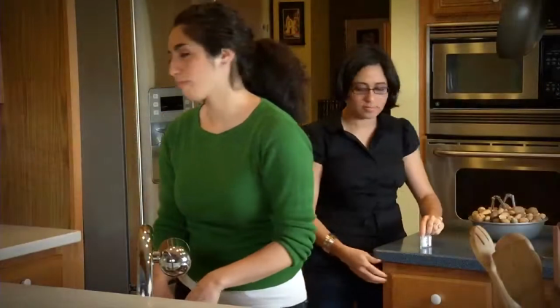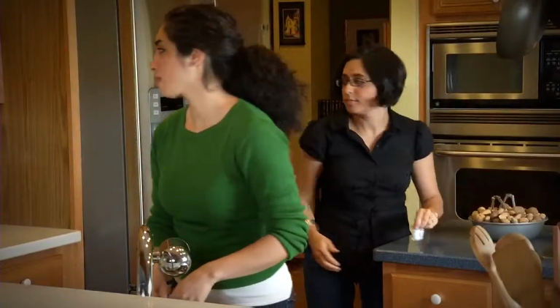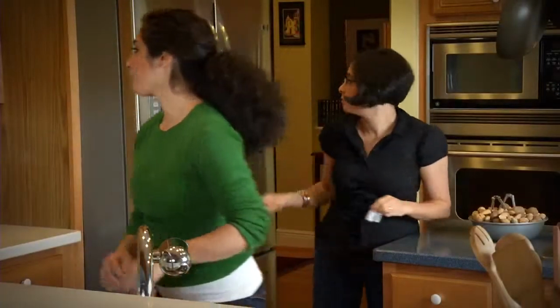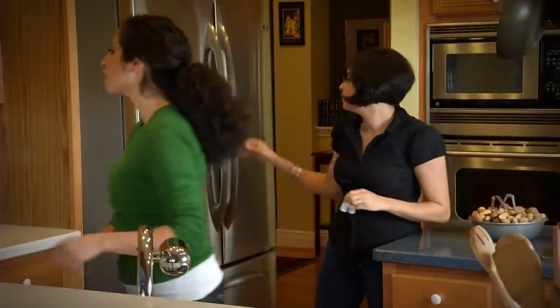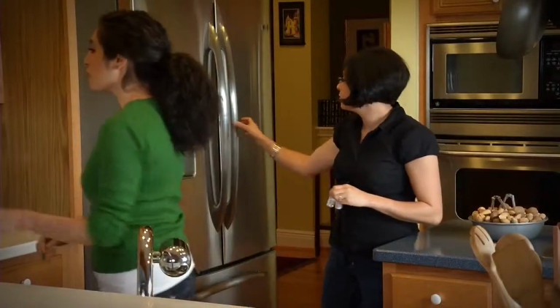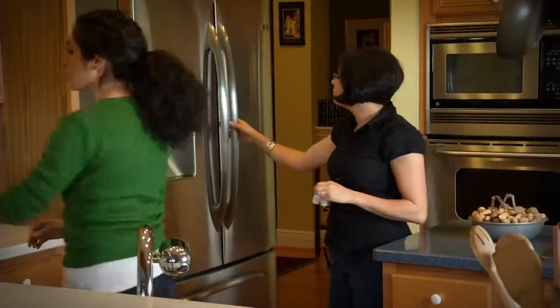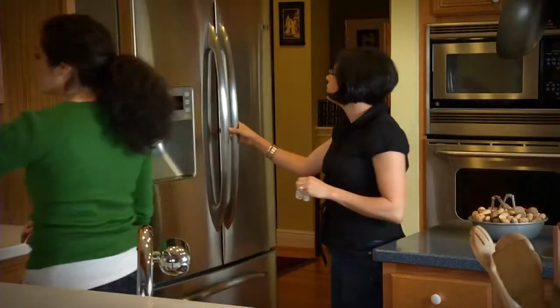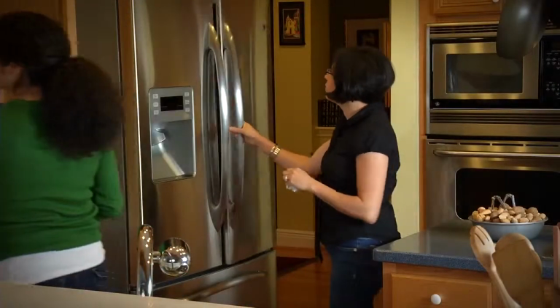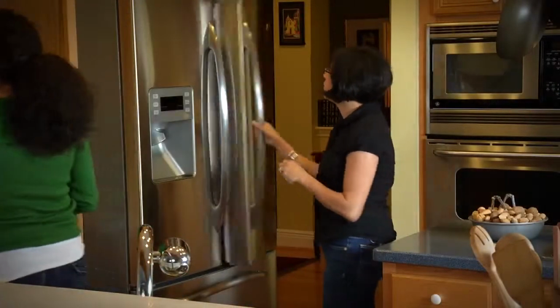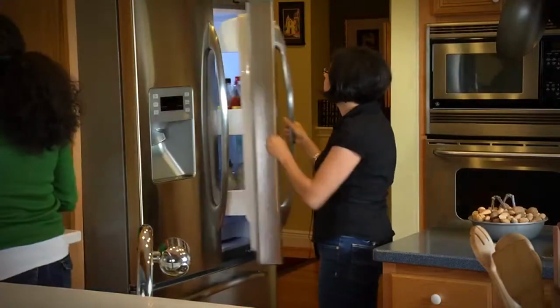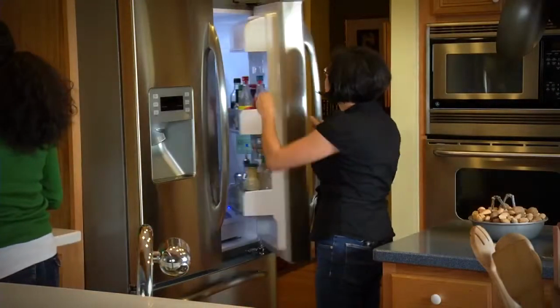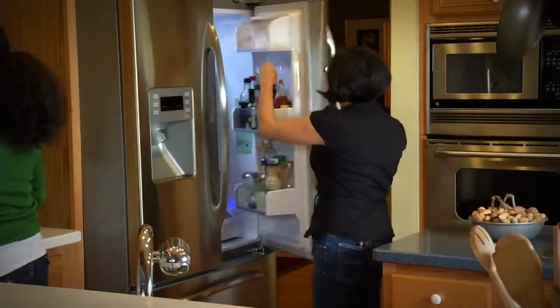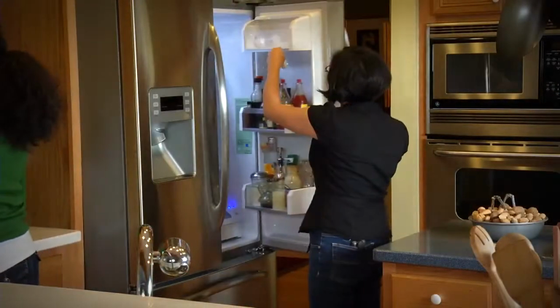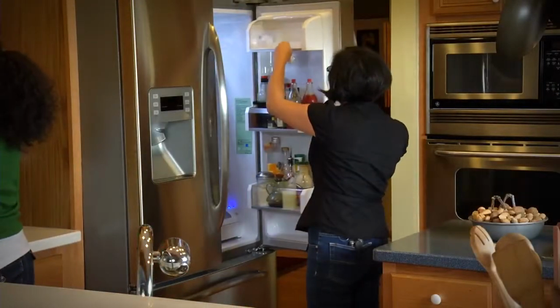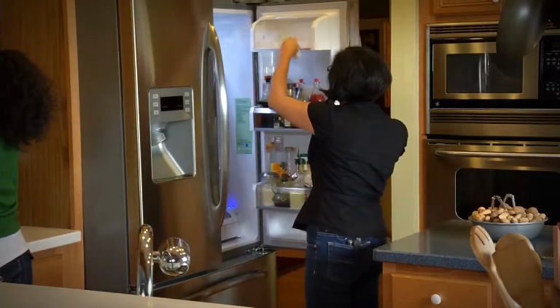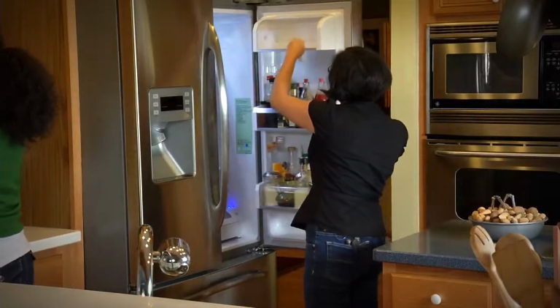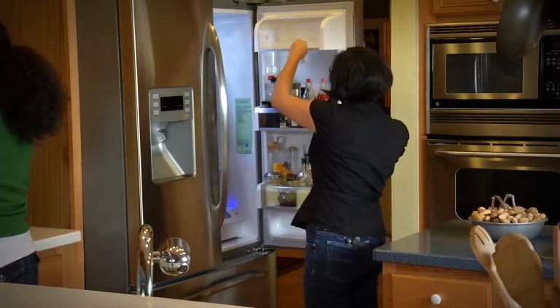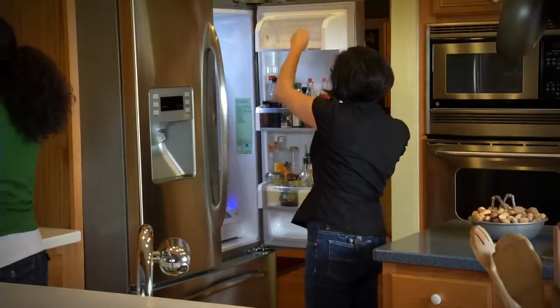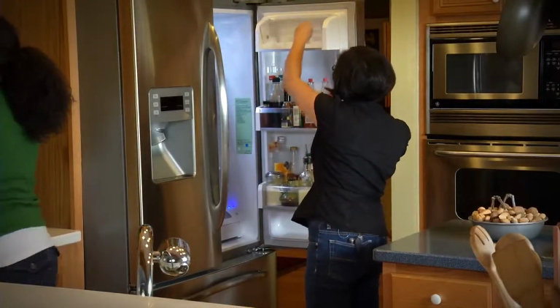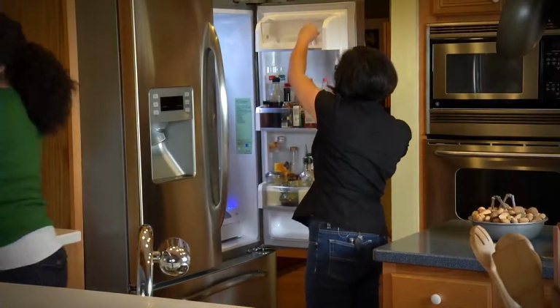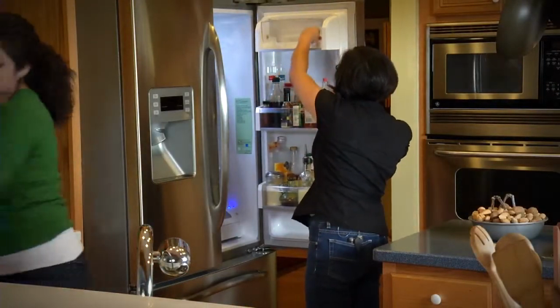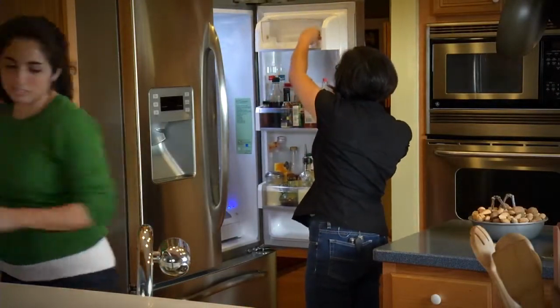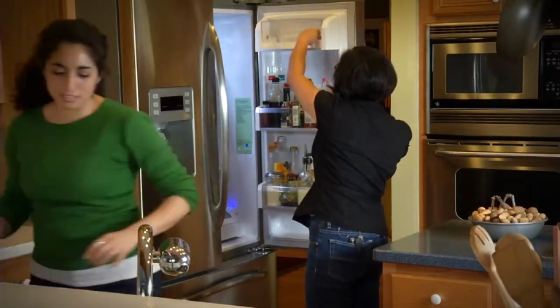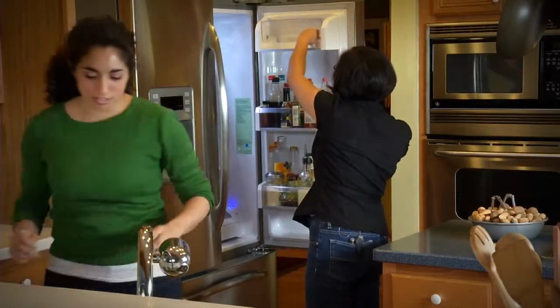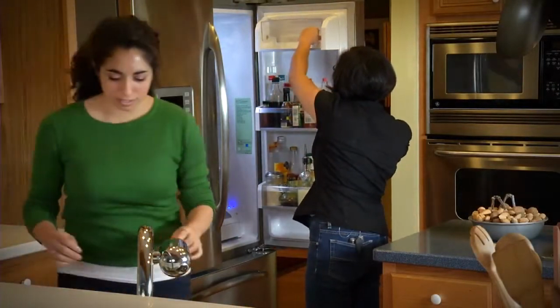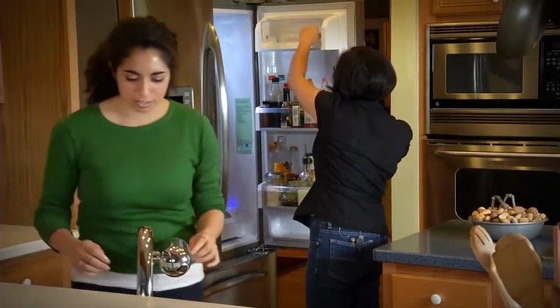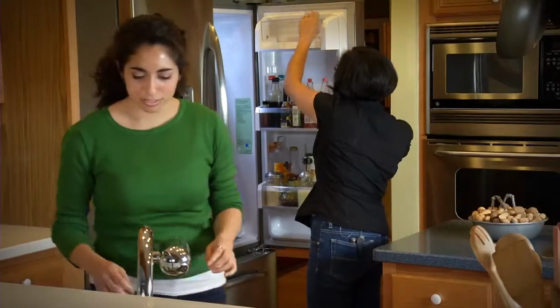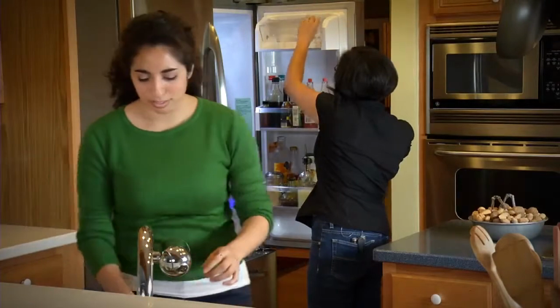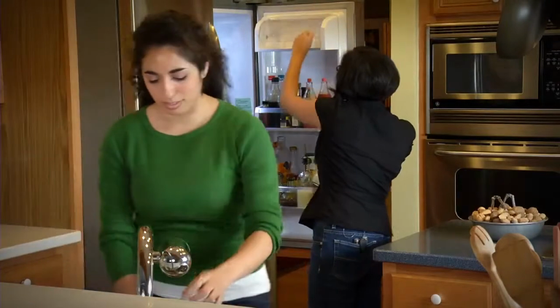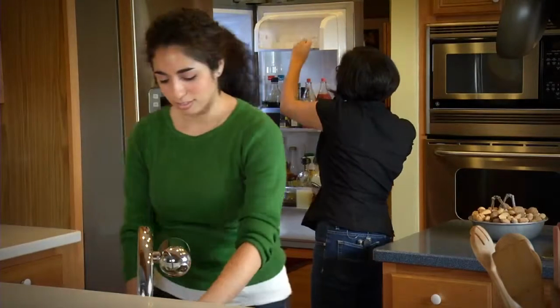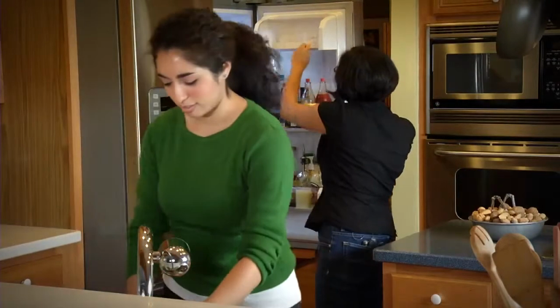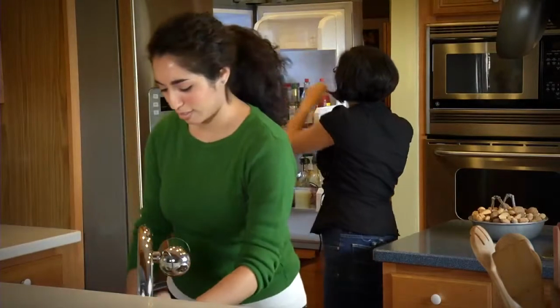If you buy multiple bottles at once, store the others in the refrigerator to make them last longer.